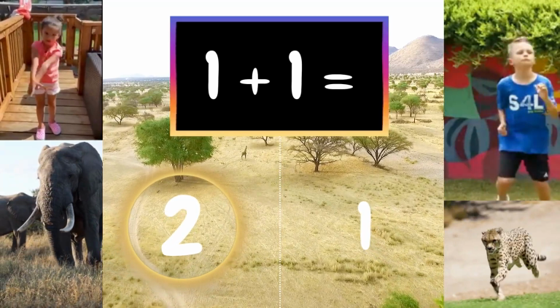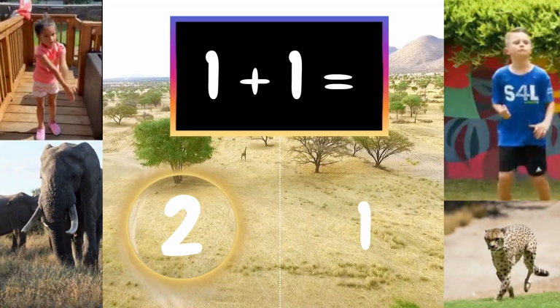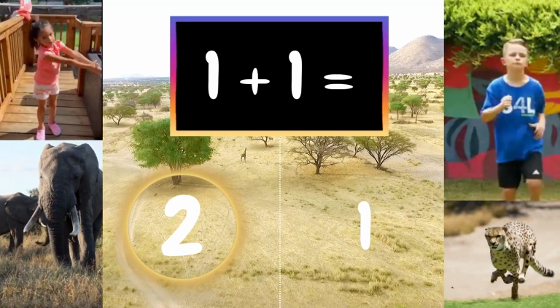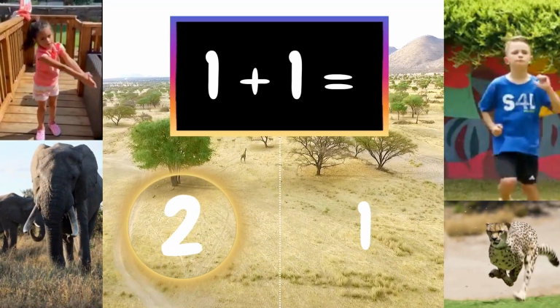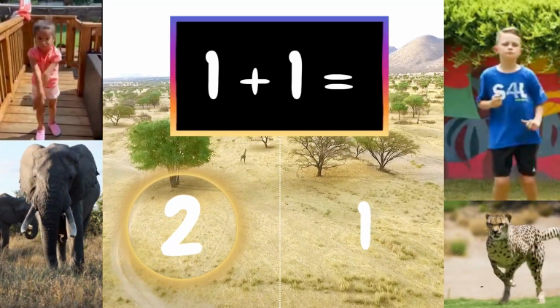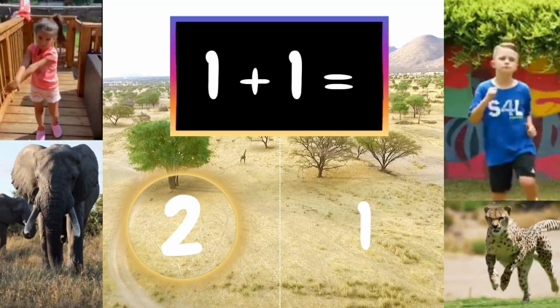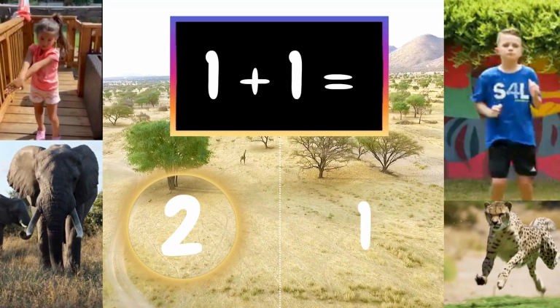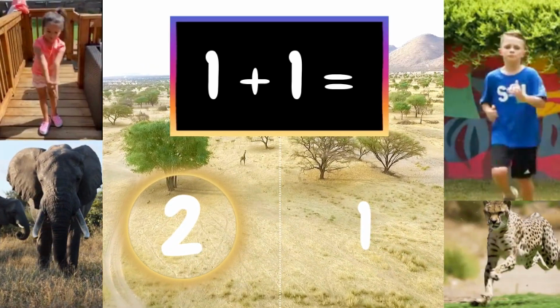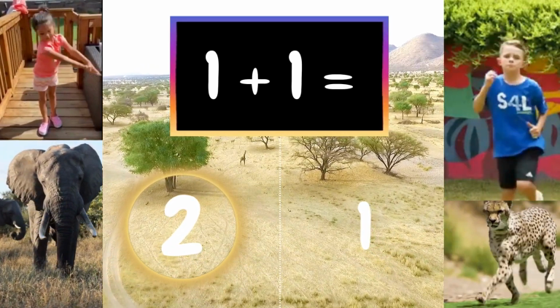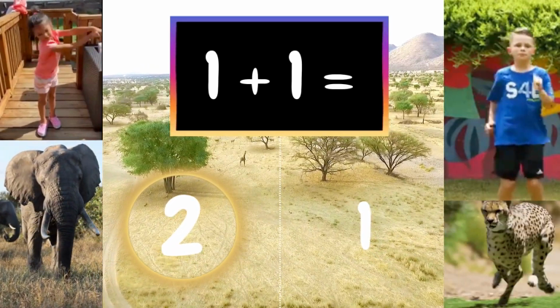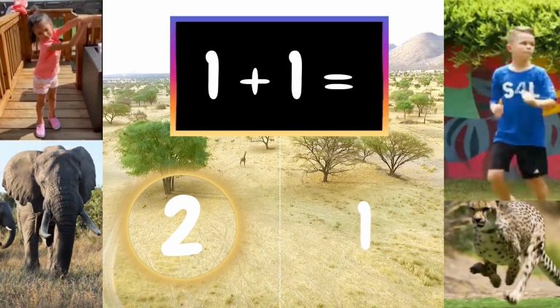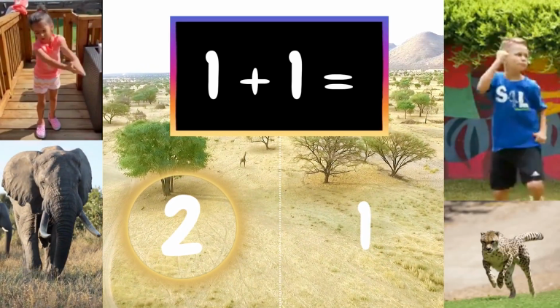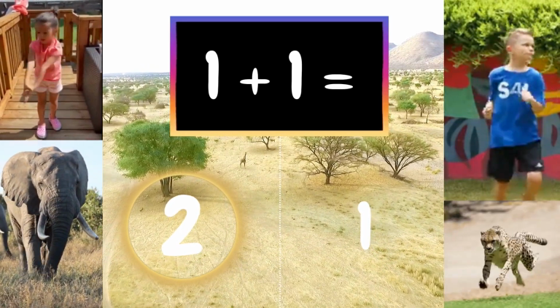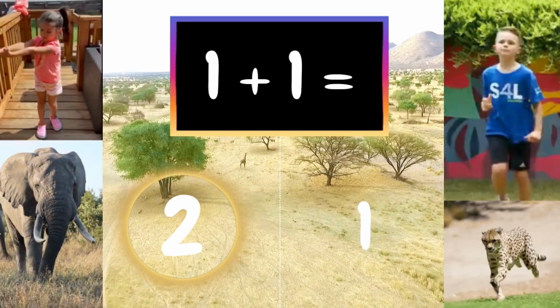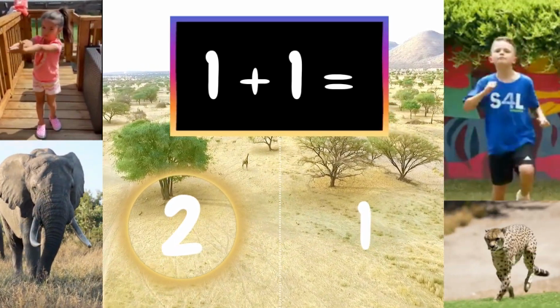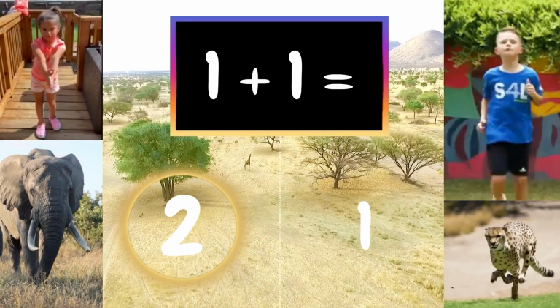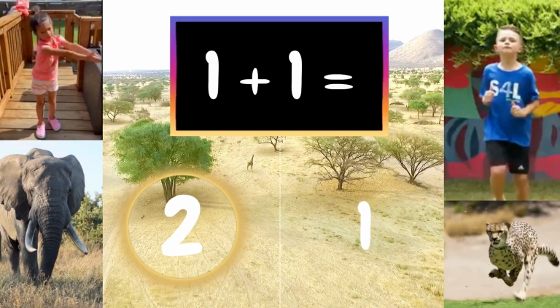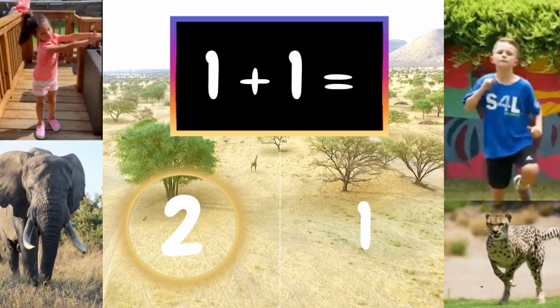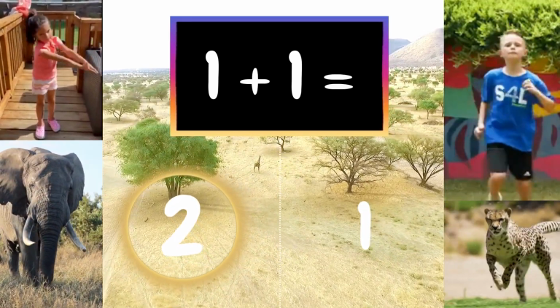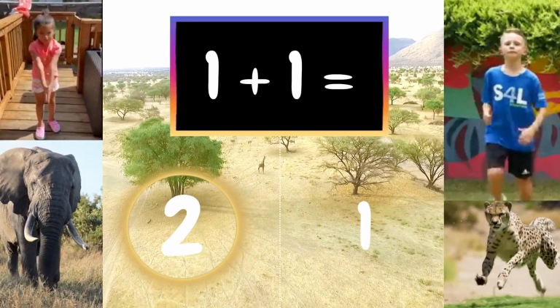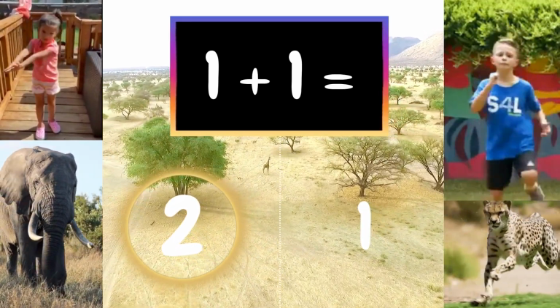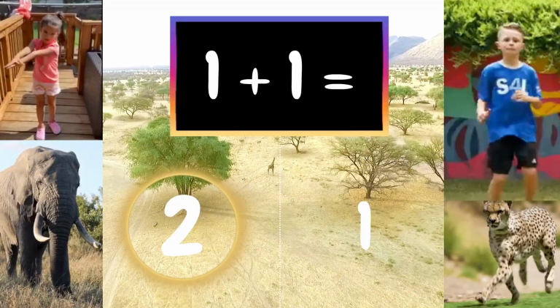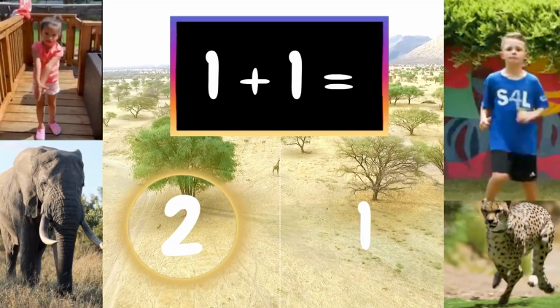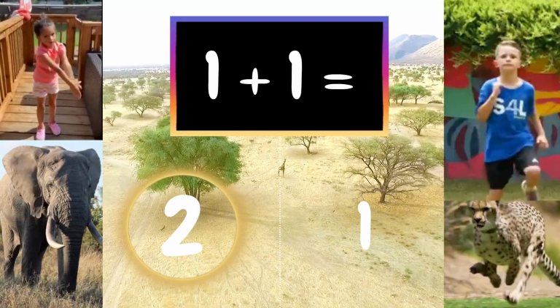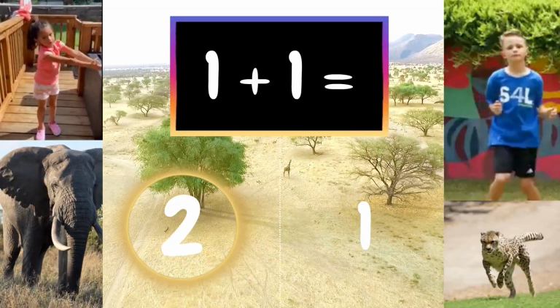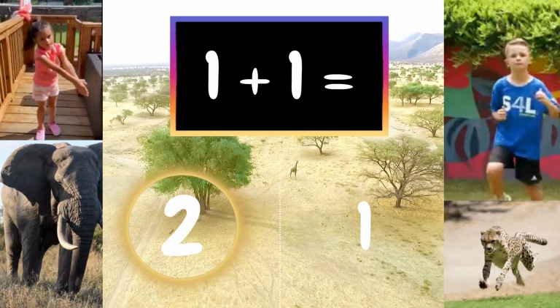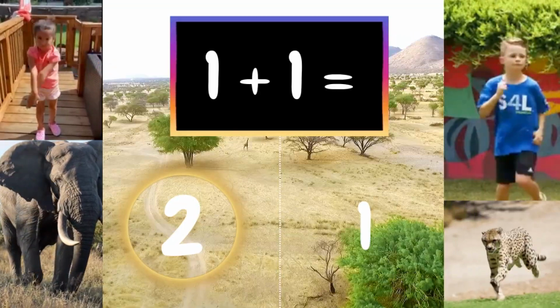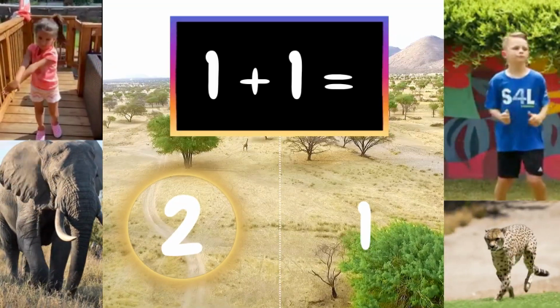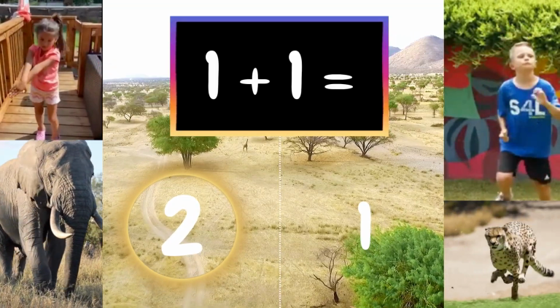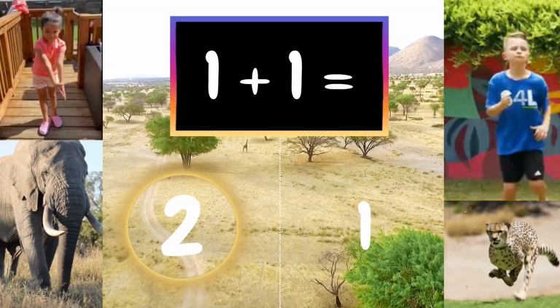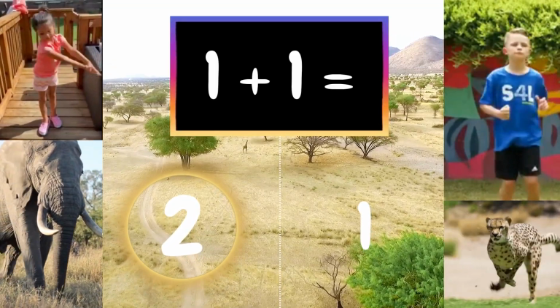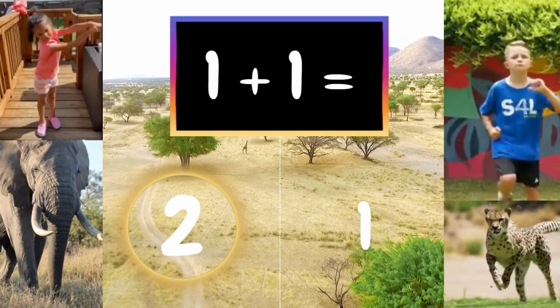1 plus 1 equals 2. All you elephants out there were correct! Now you're ready.